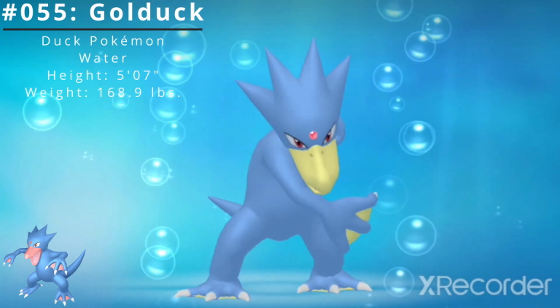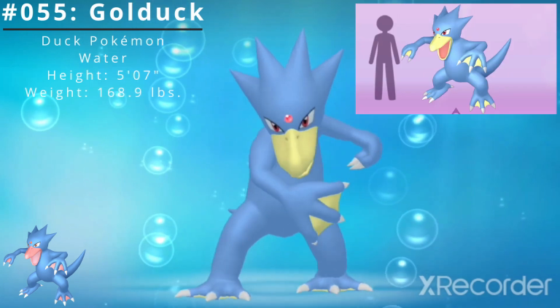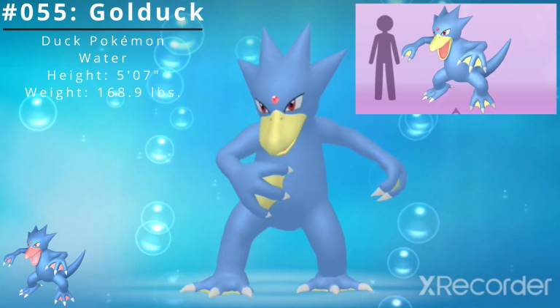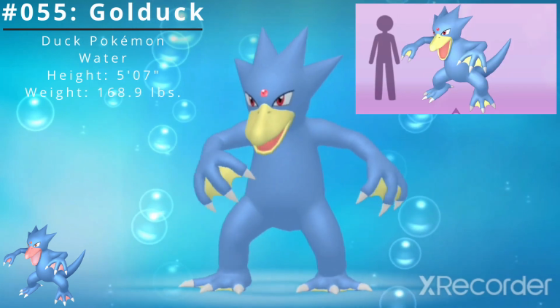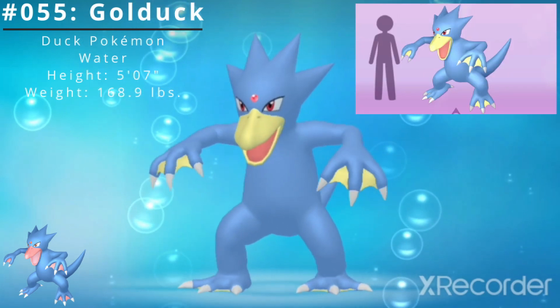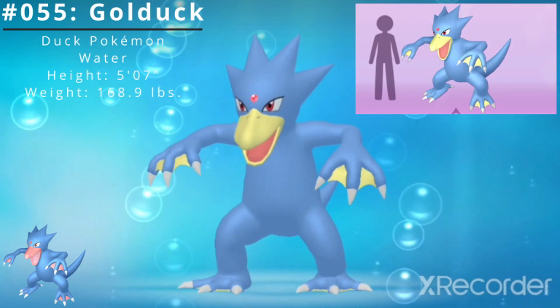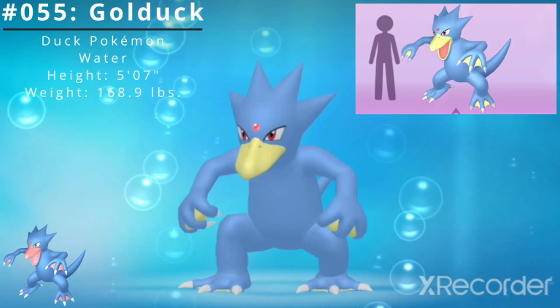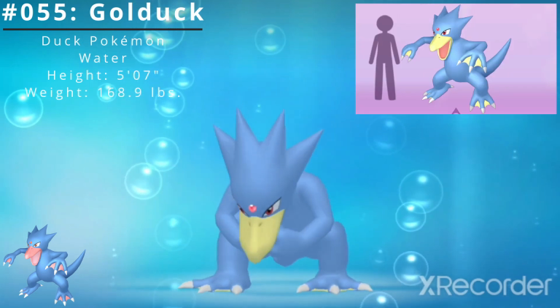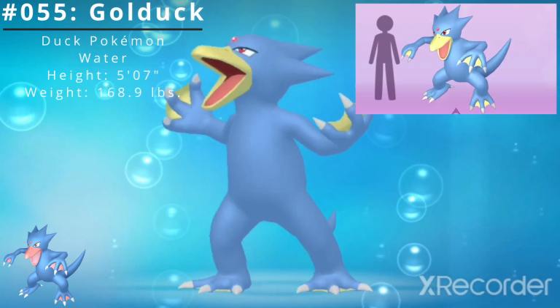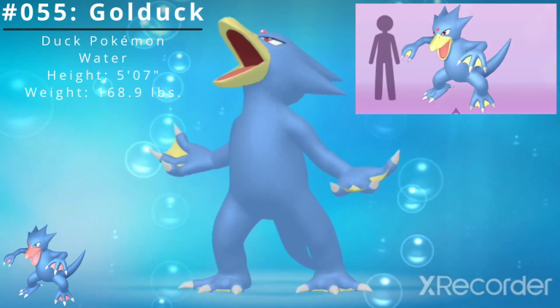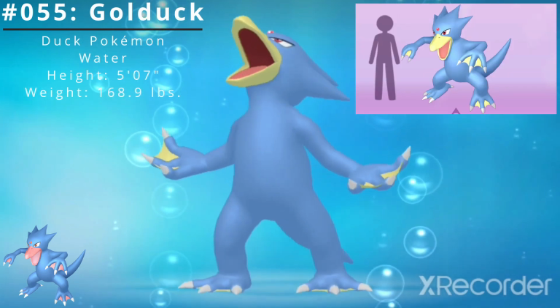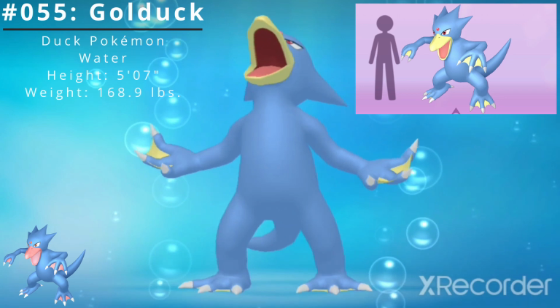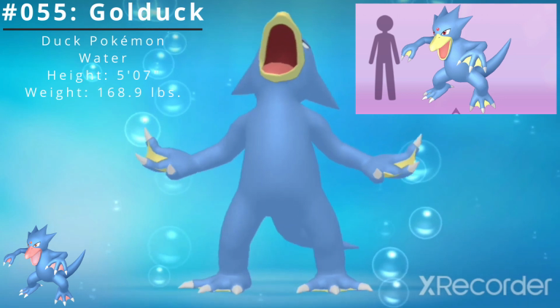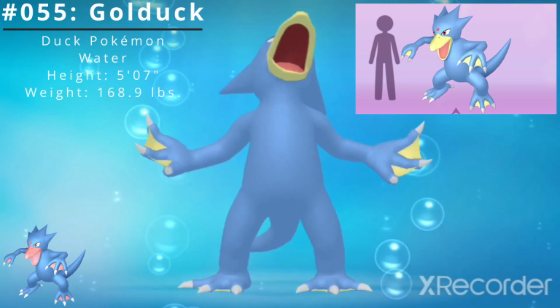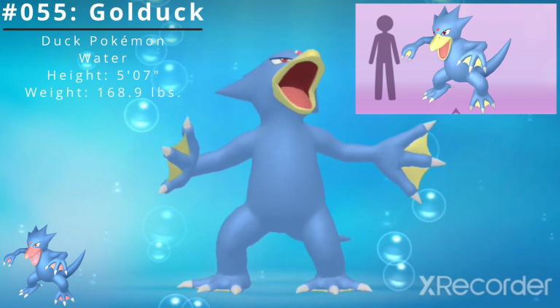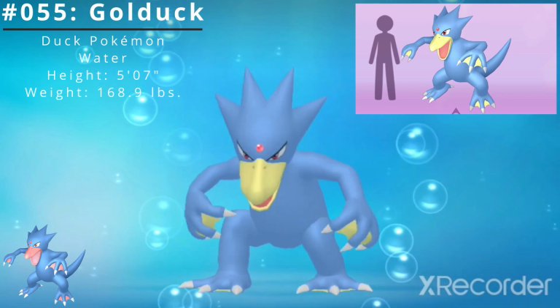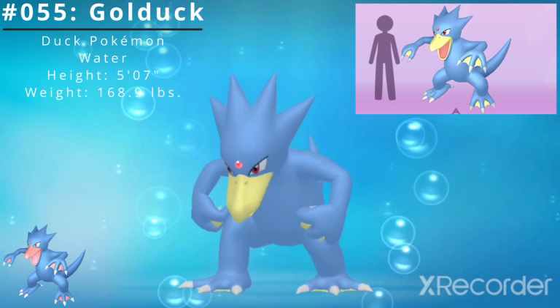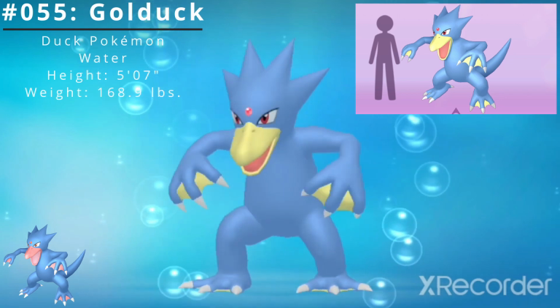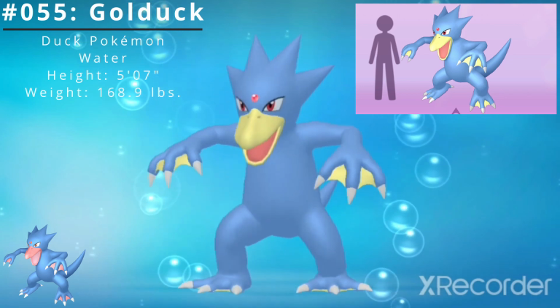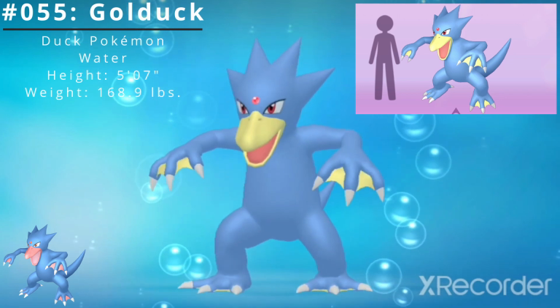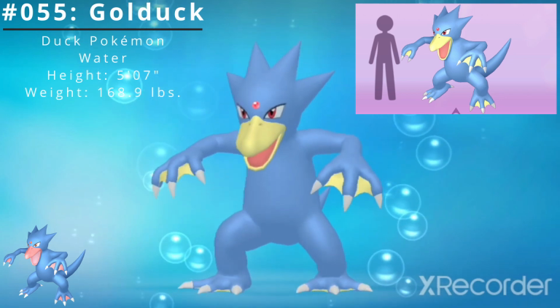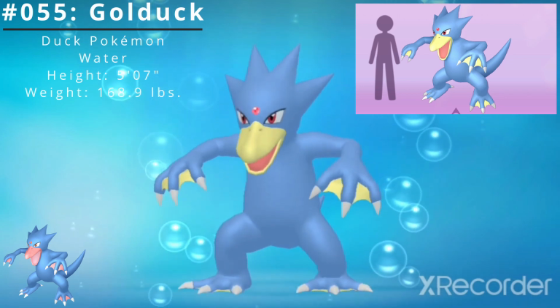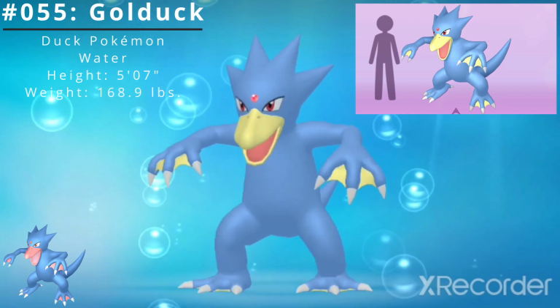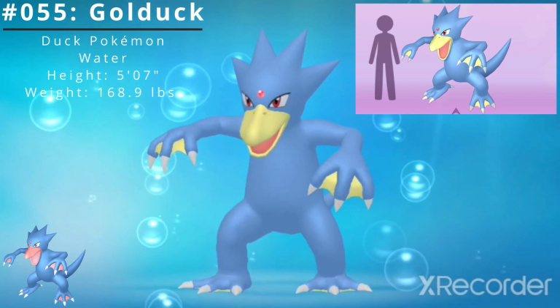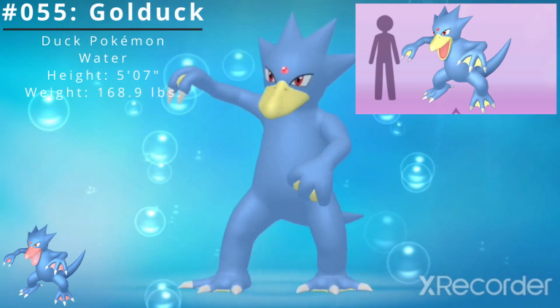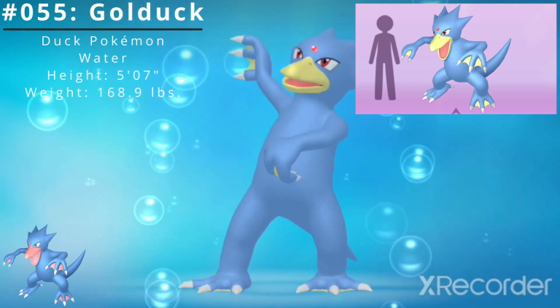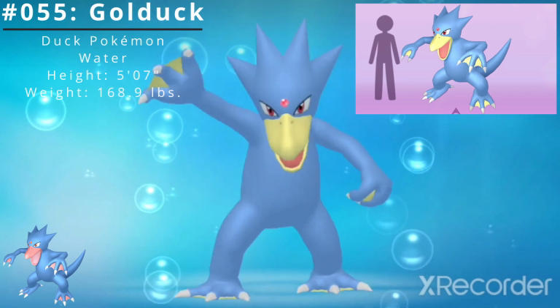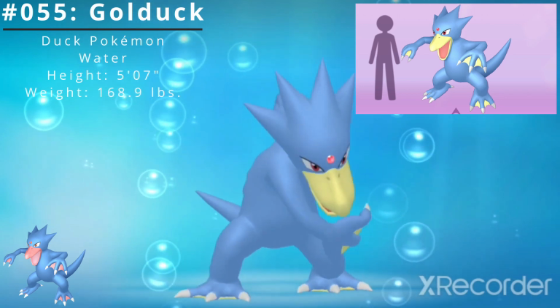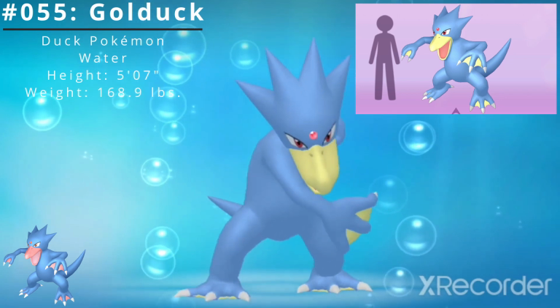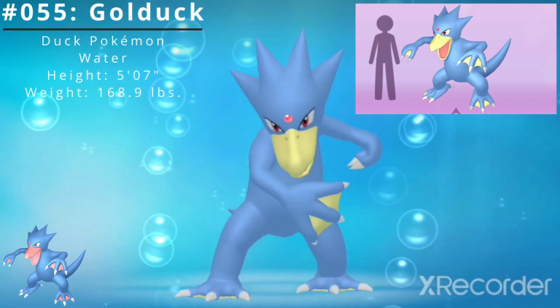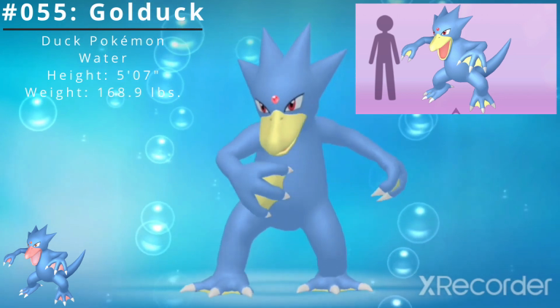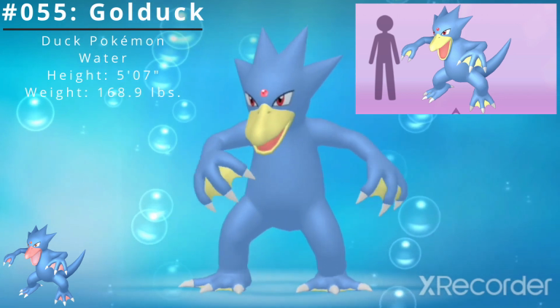Golduck has a height of 5 feet 7 inches and a weight of 168.9 pounds.